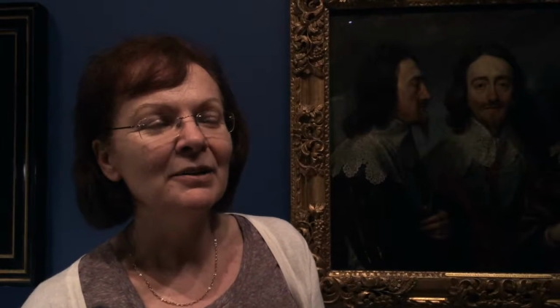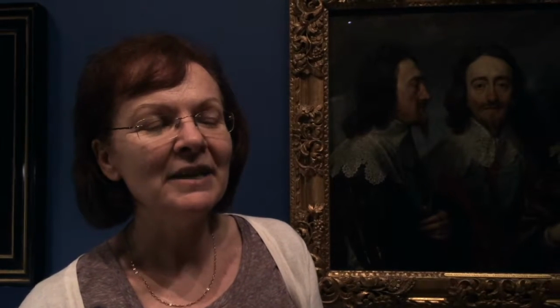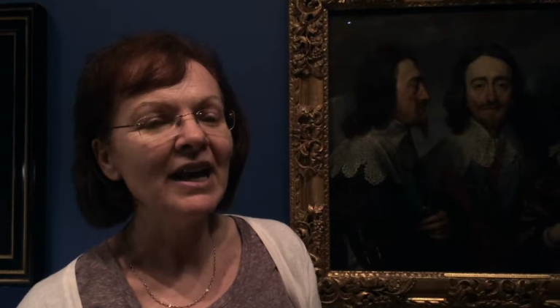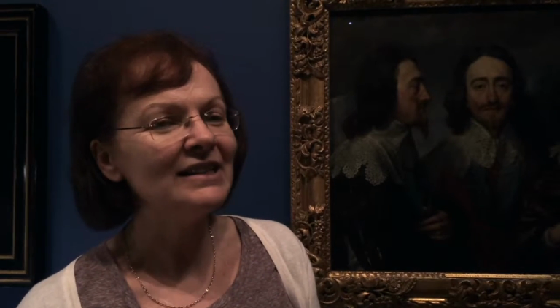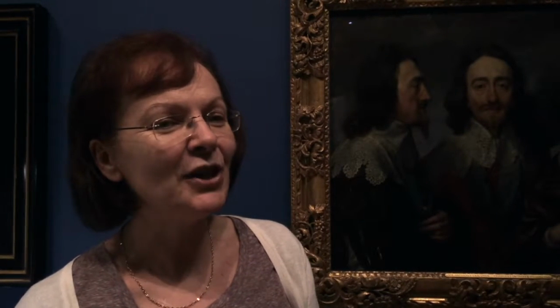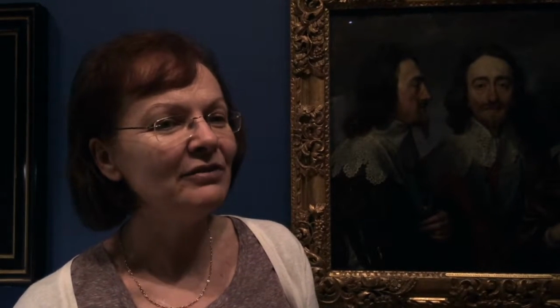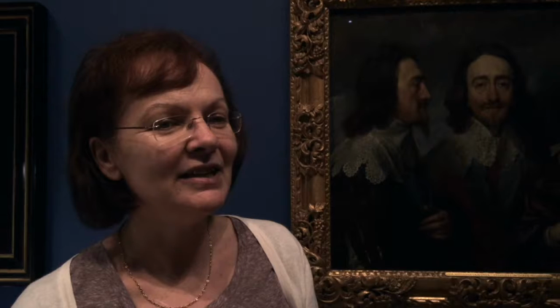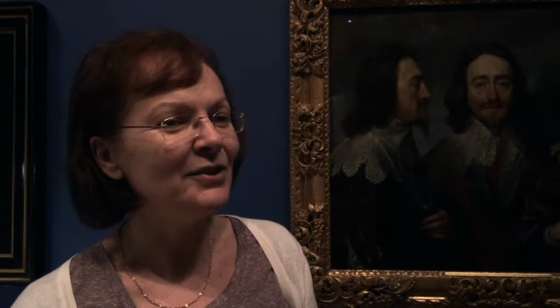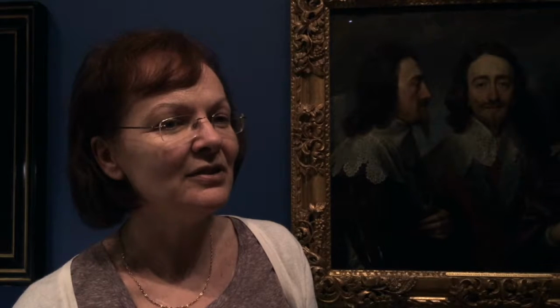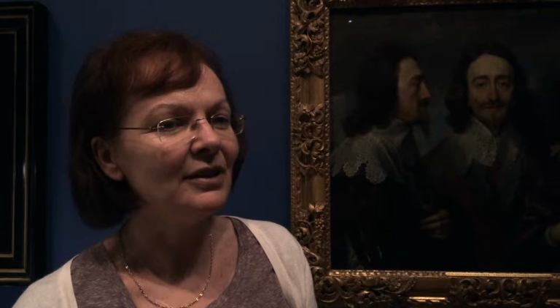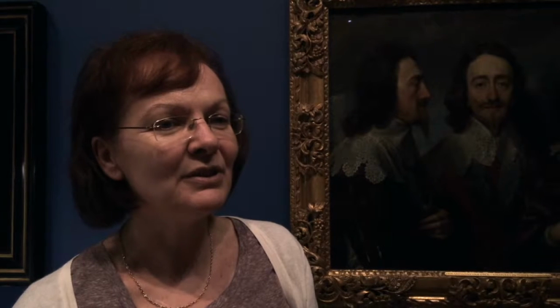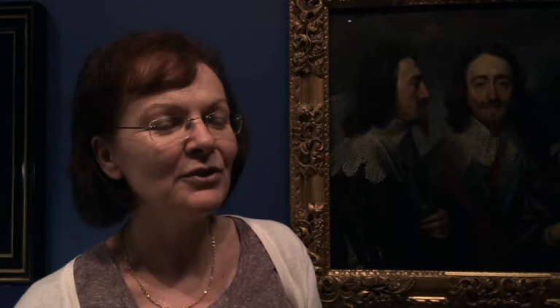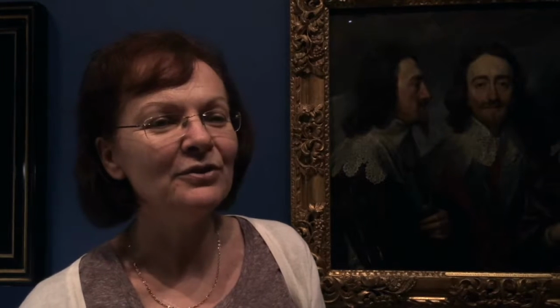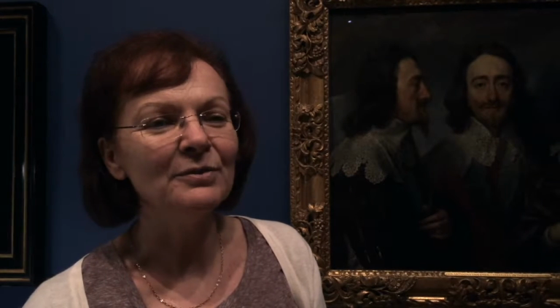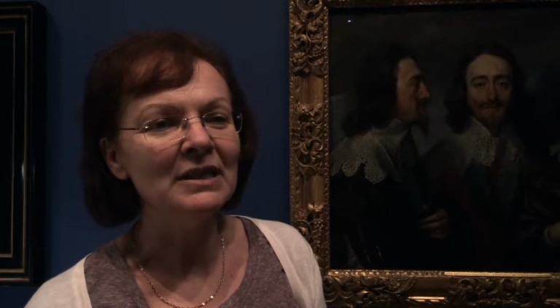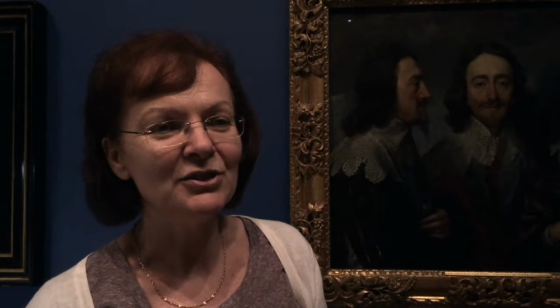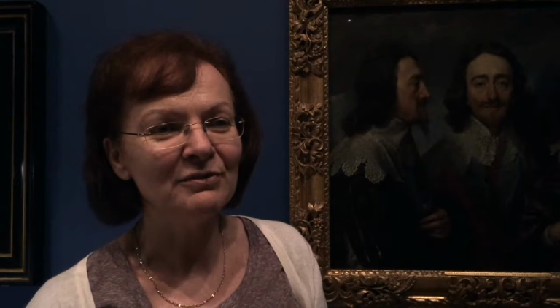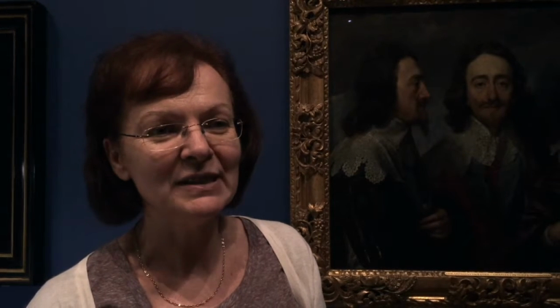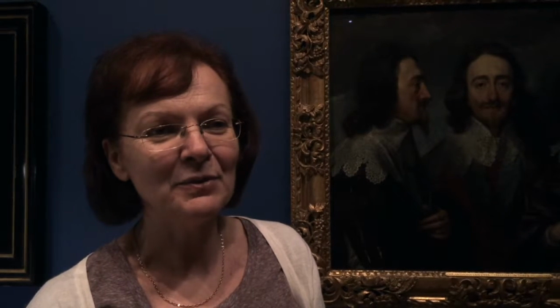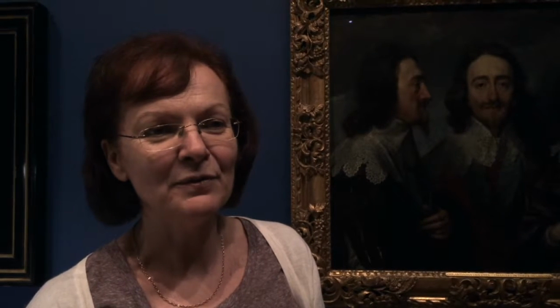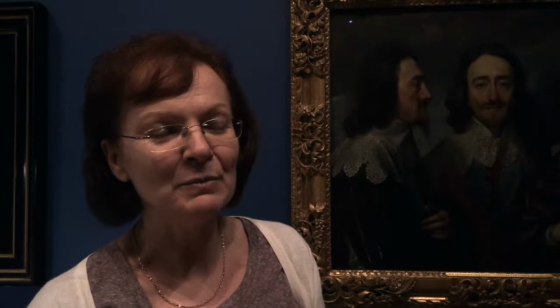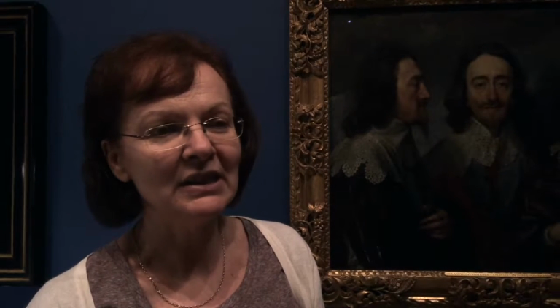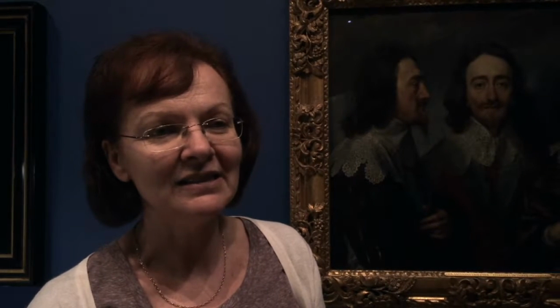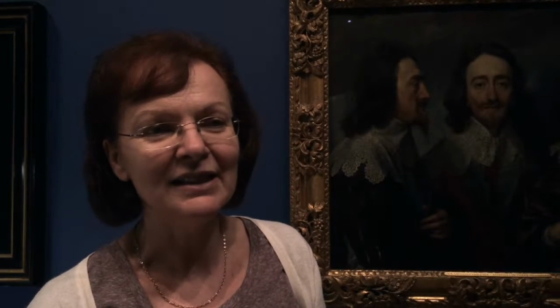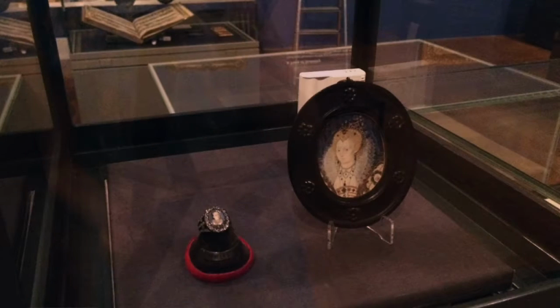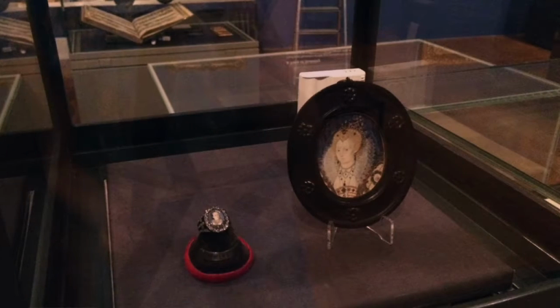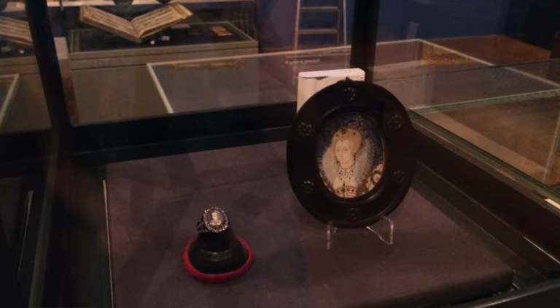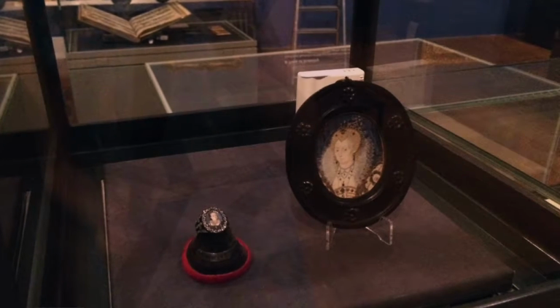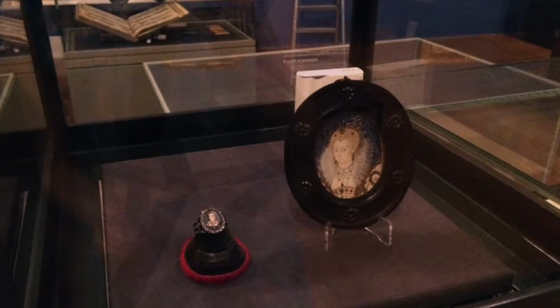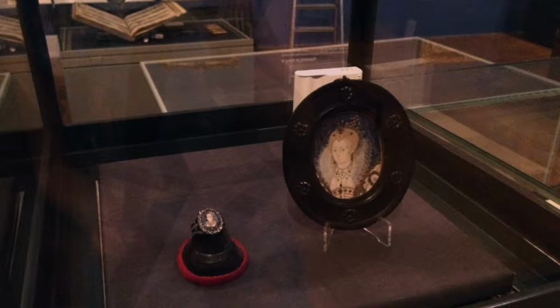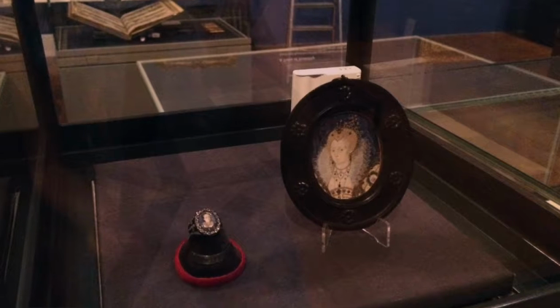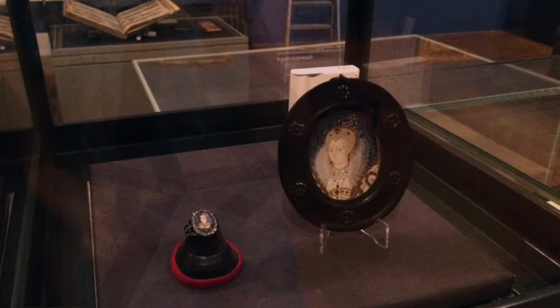If I had to go for anything other though, I'd go for the miniature of Elizabeth the First by Nicholas Hilliard, which is absolutely beautiful.